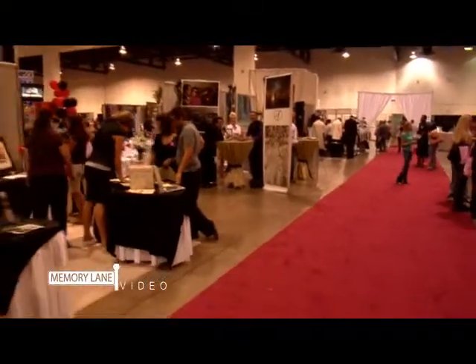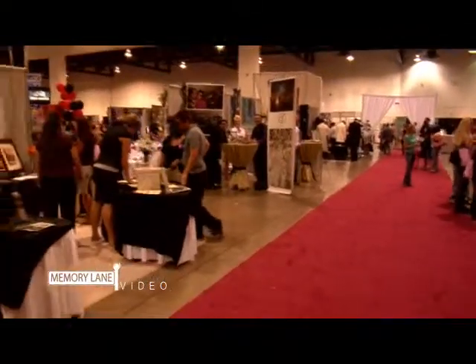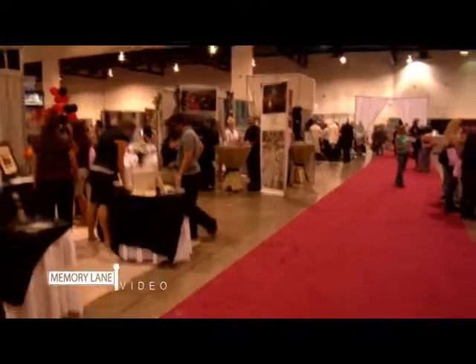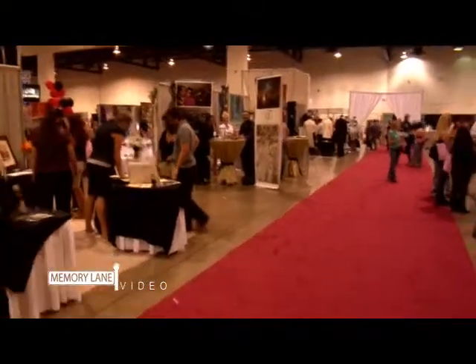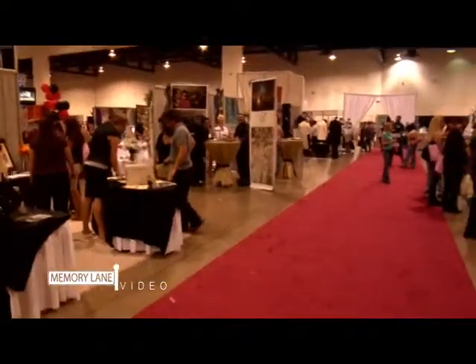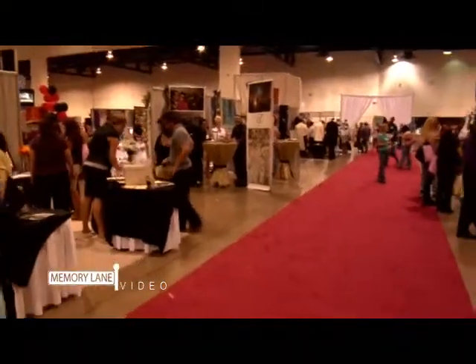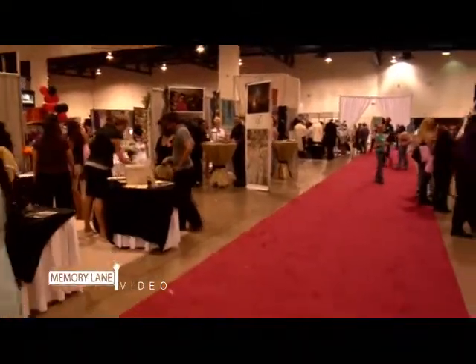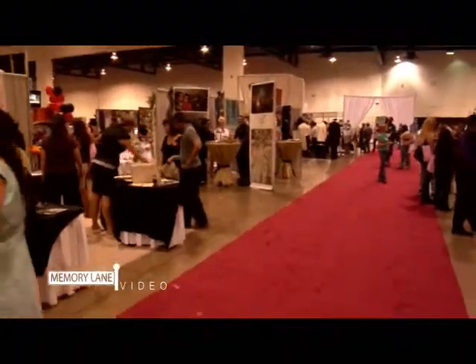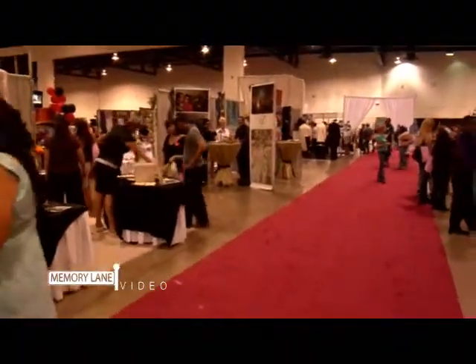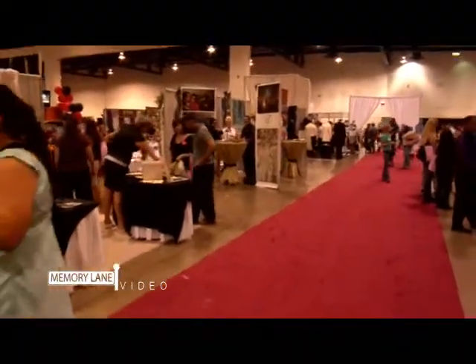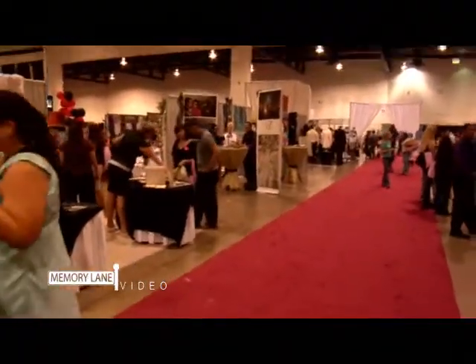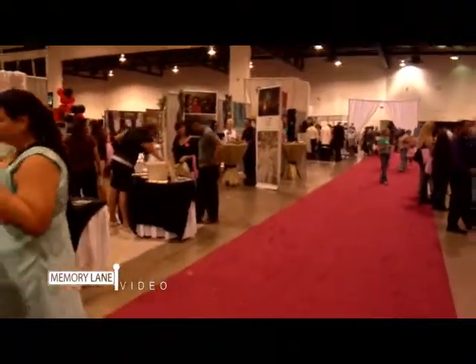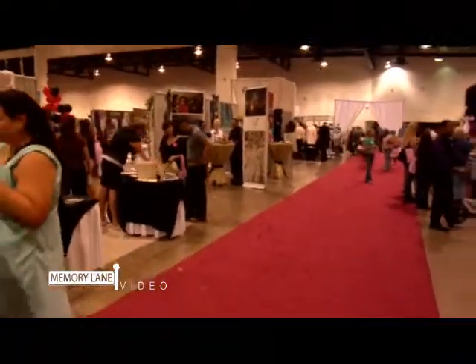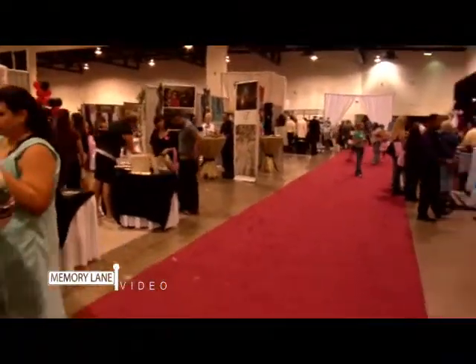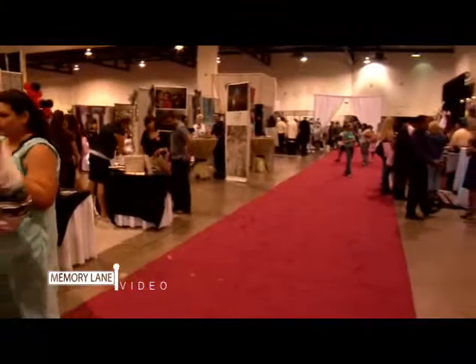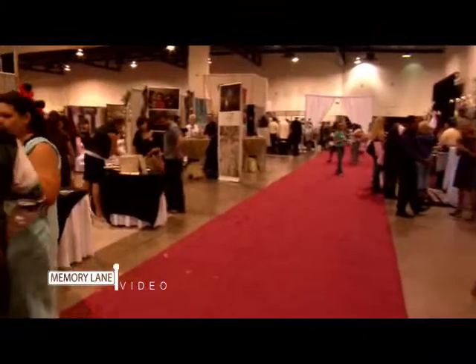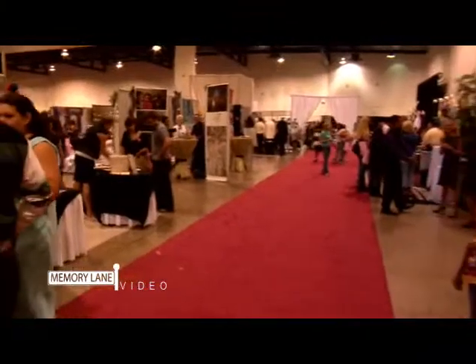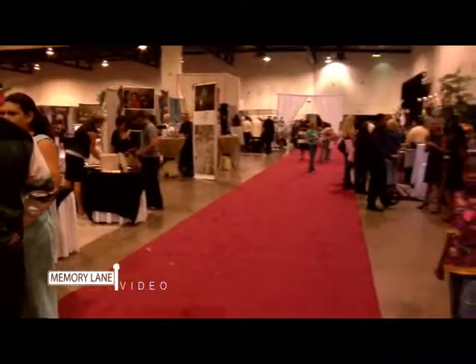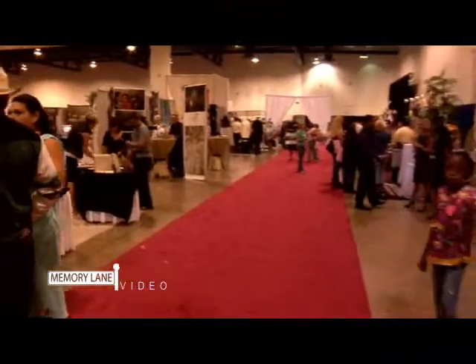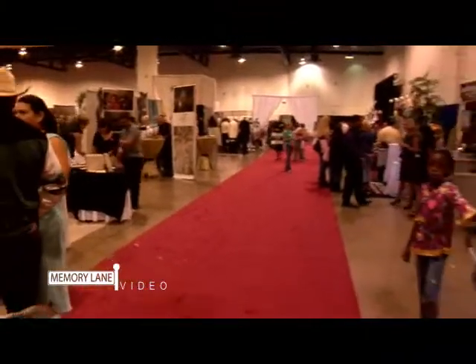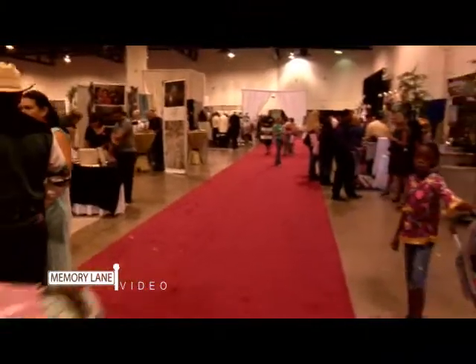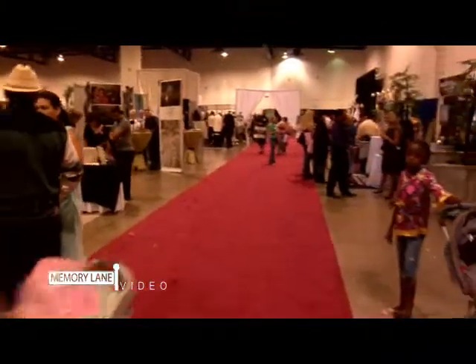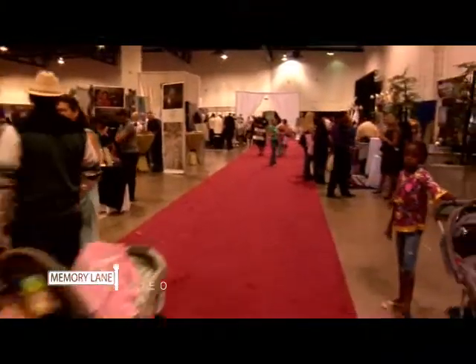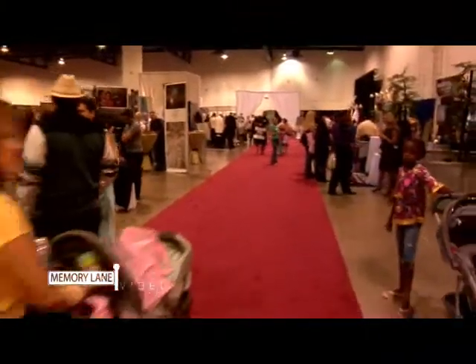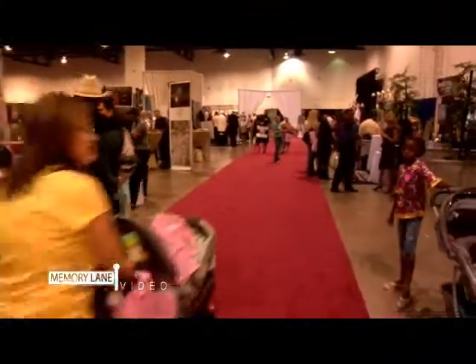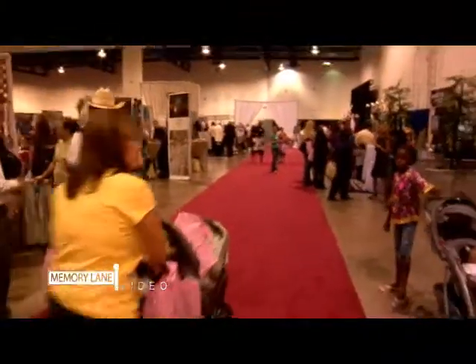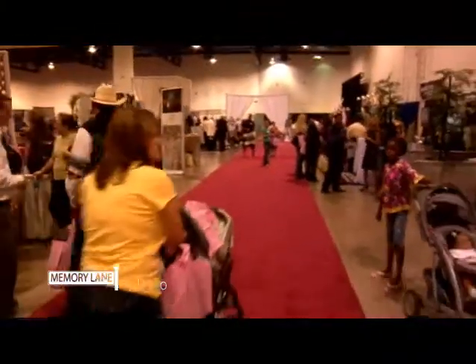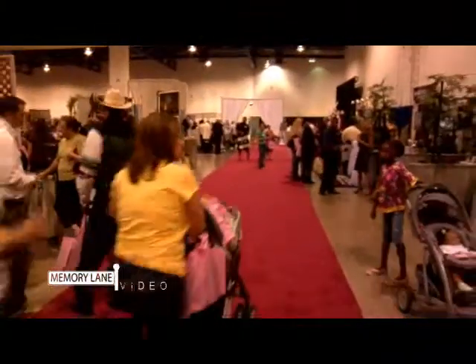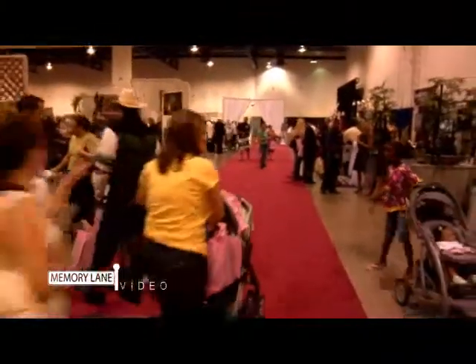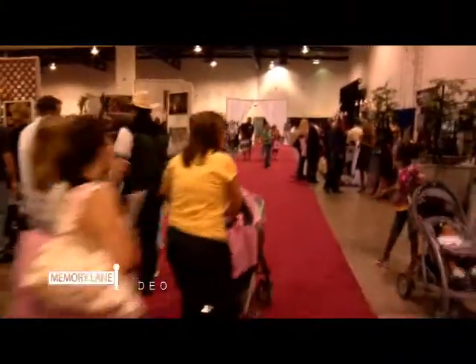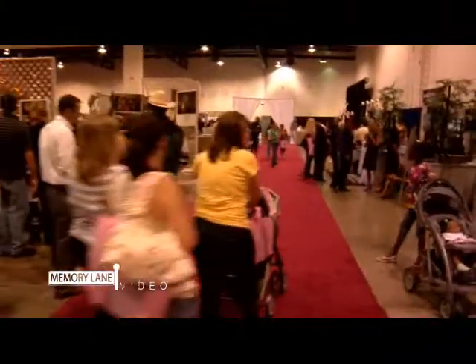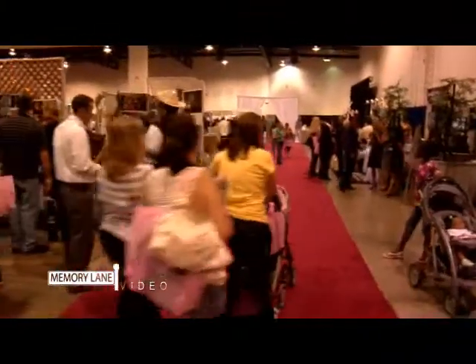Ricky with Memory Lane Video. Delisa with All Death. Mike with Good Vibrations DJs. And John.